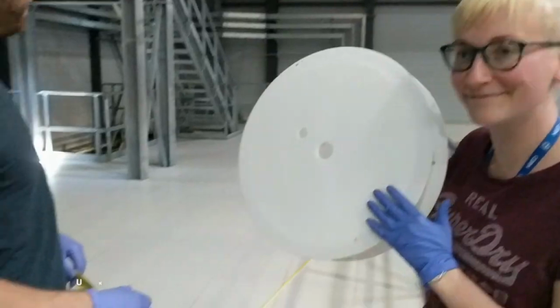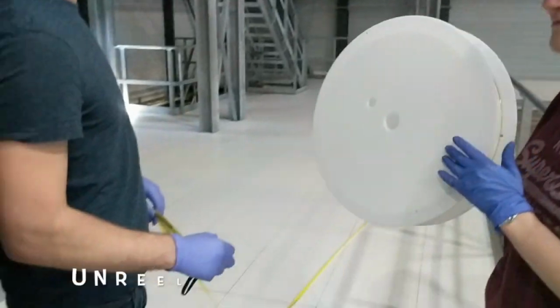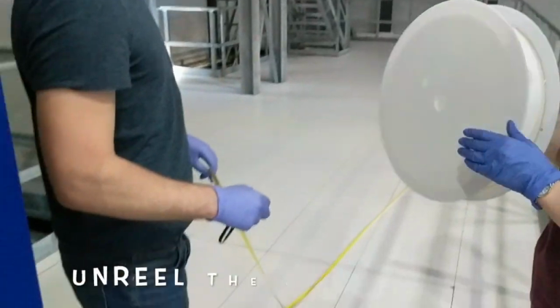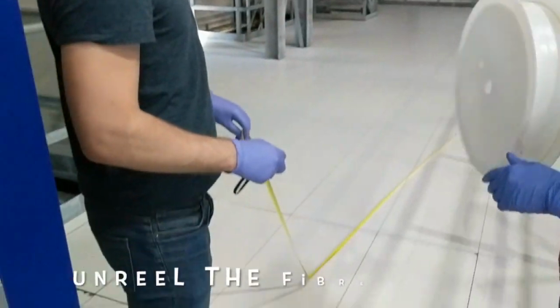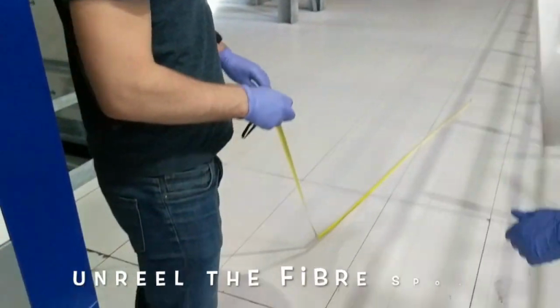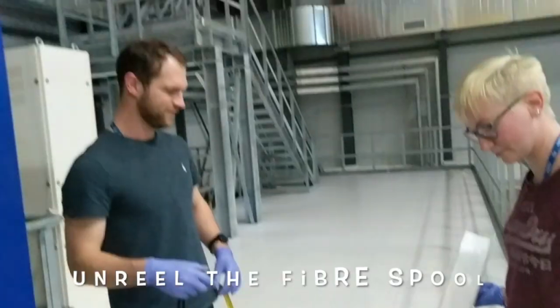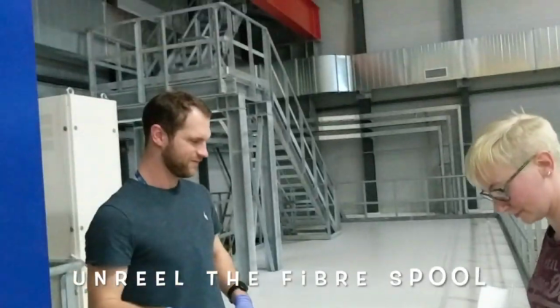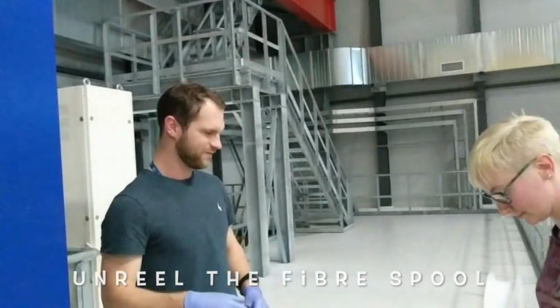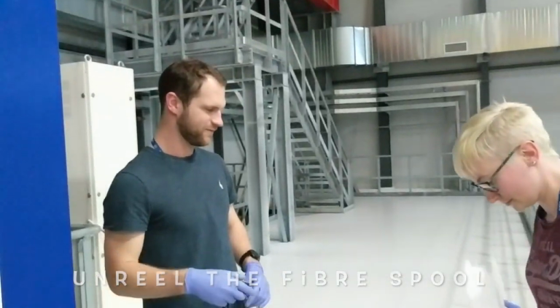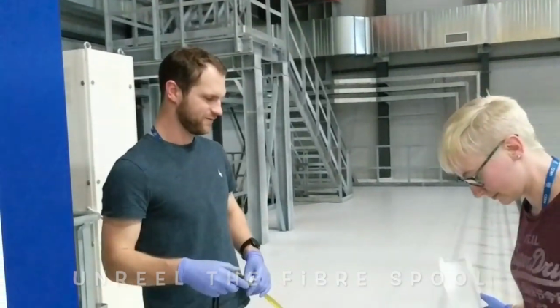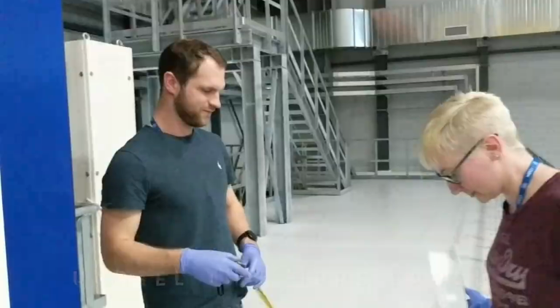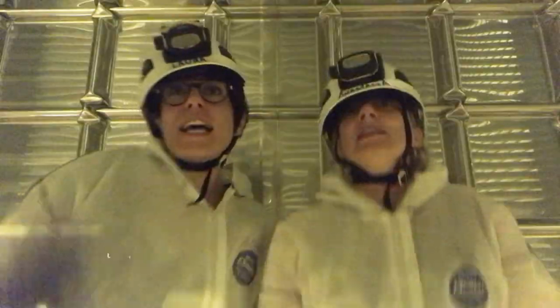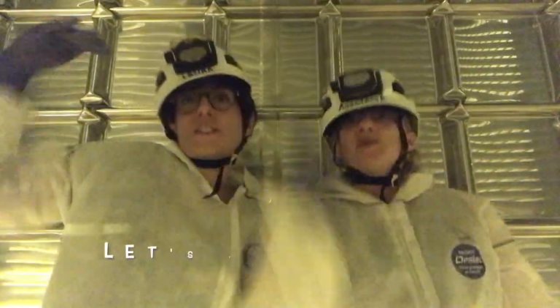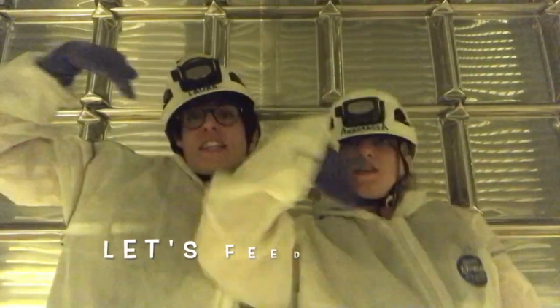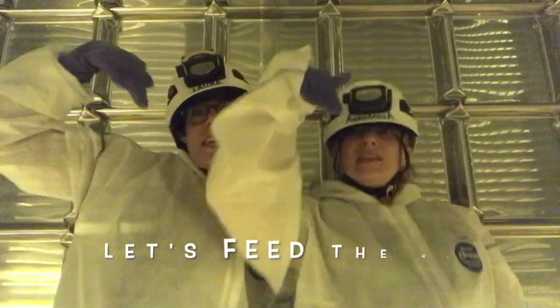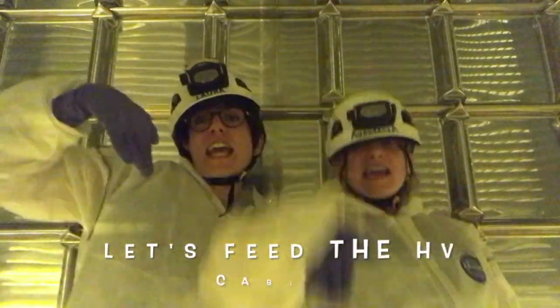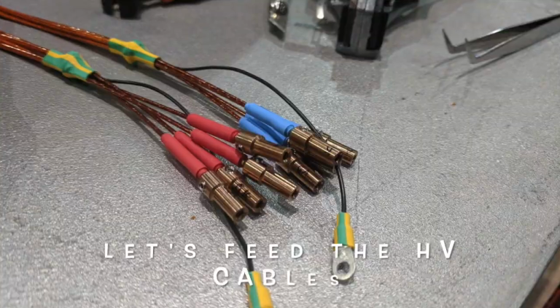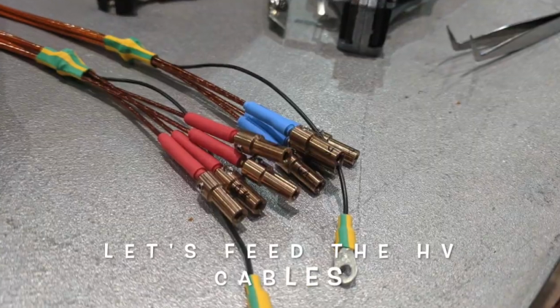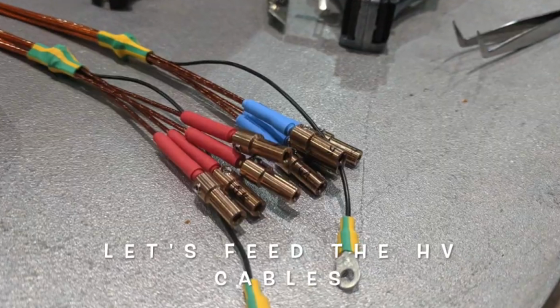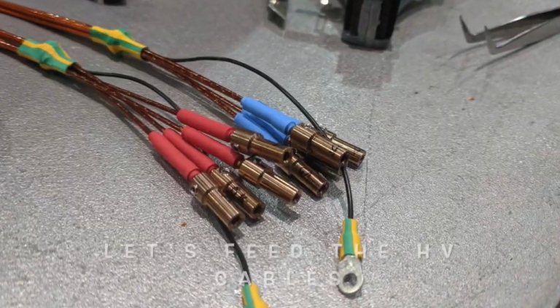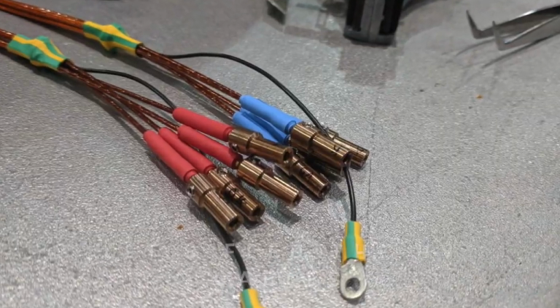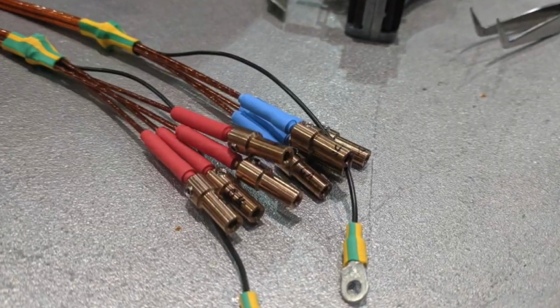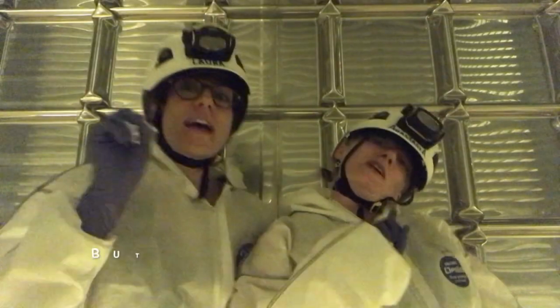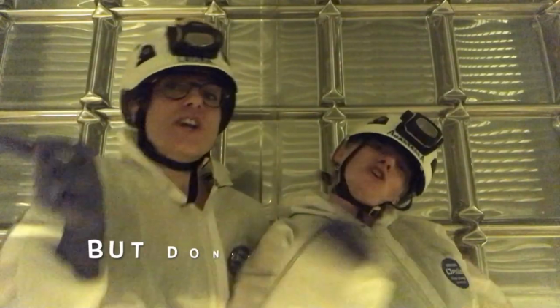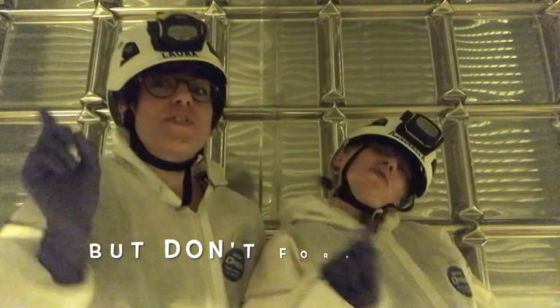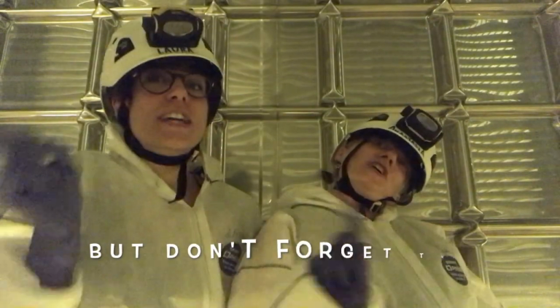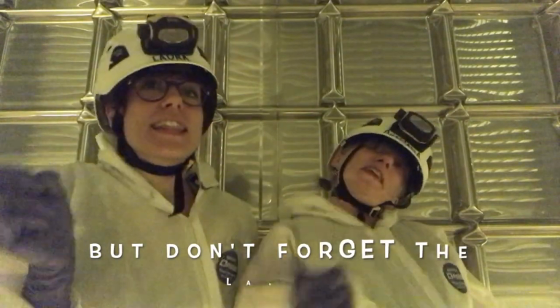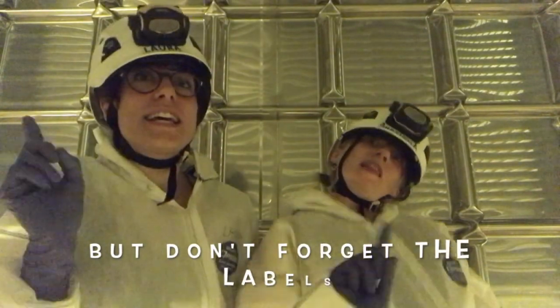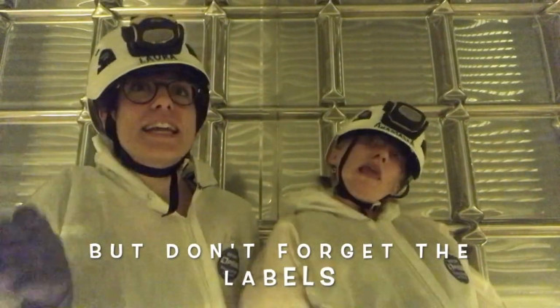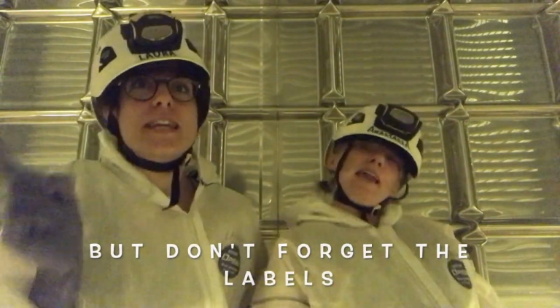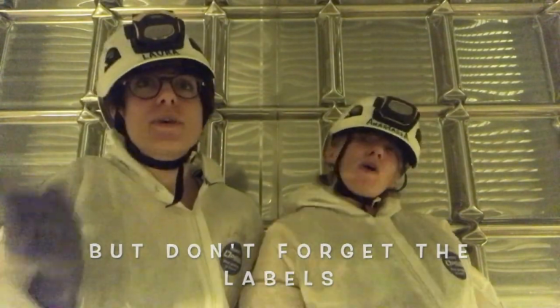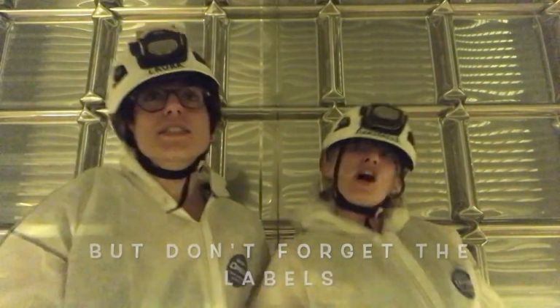Unreal the fiber spool. Let's feed the HV cables, but don't forget the labels.